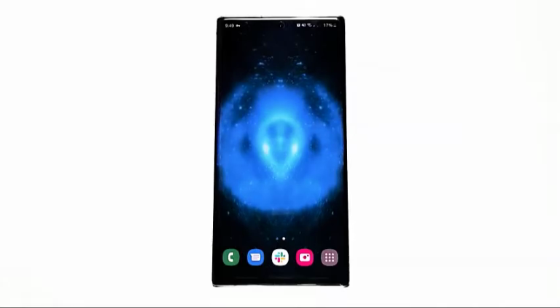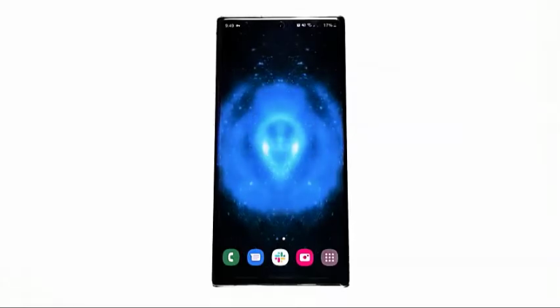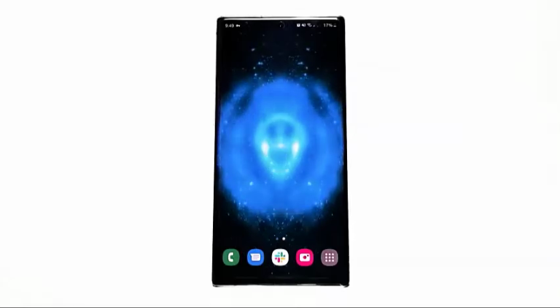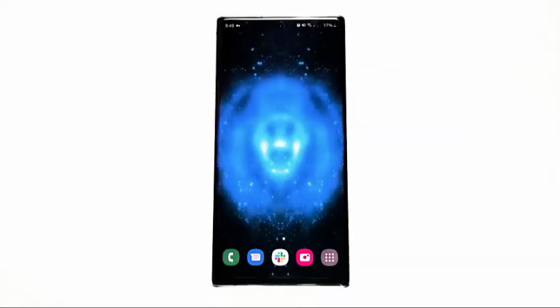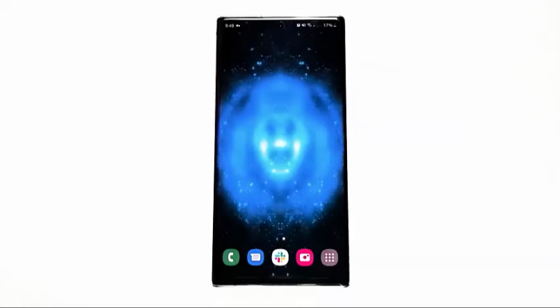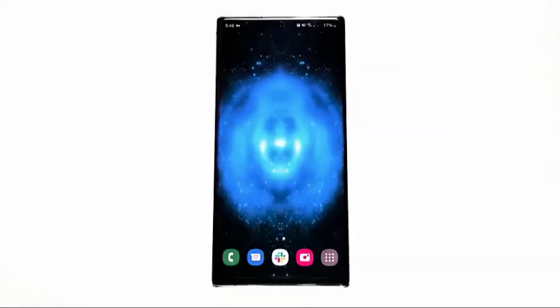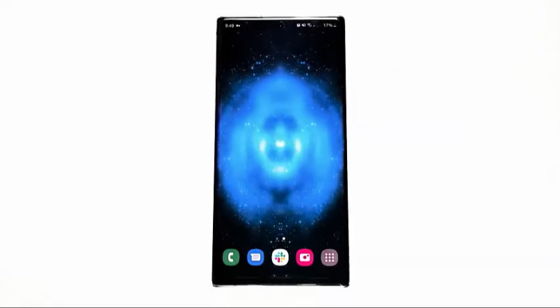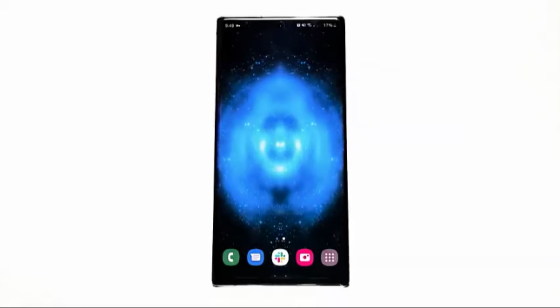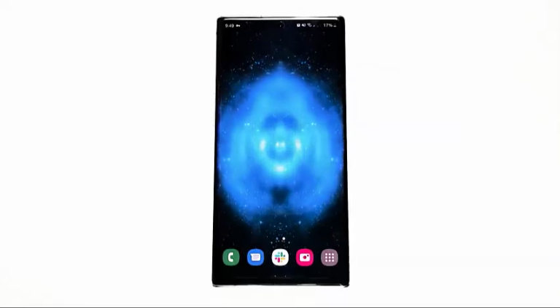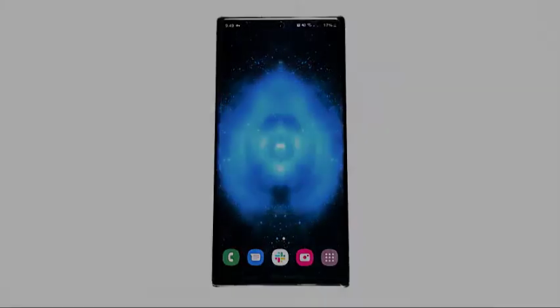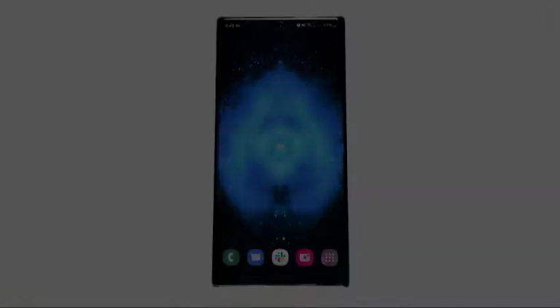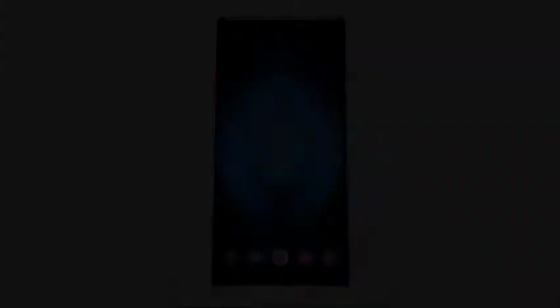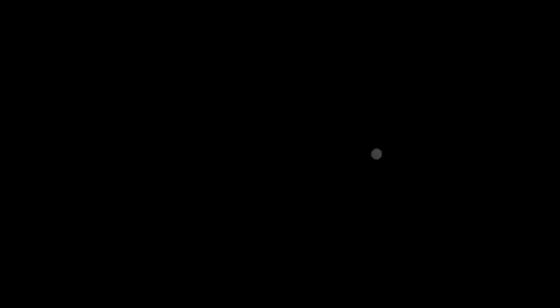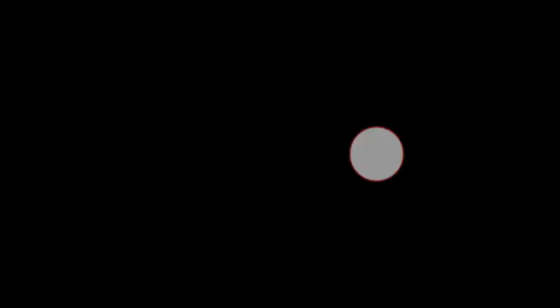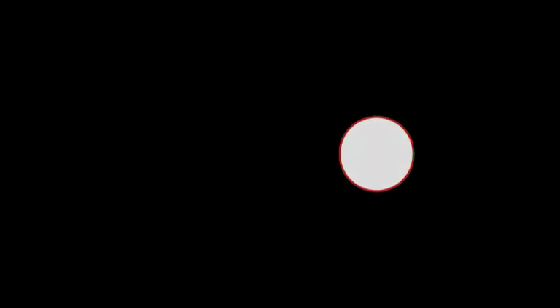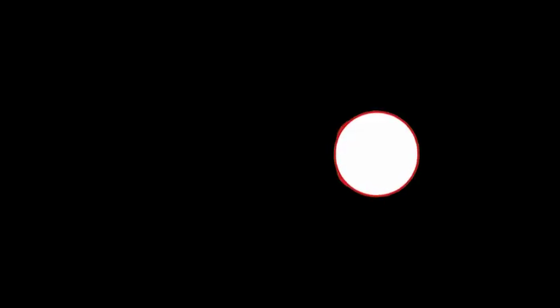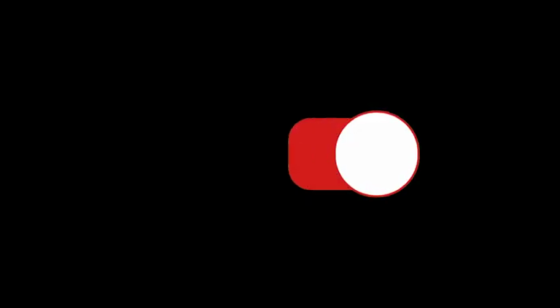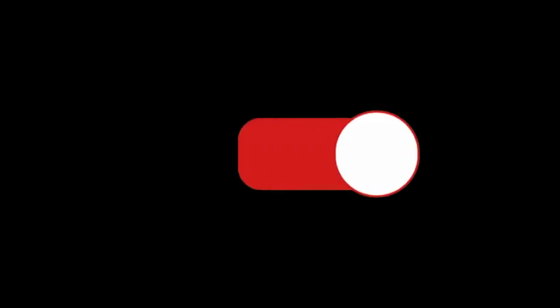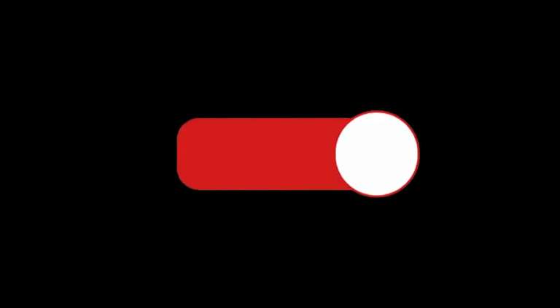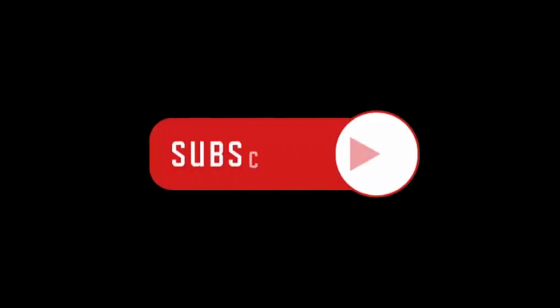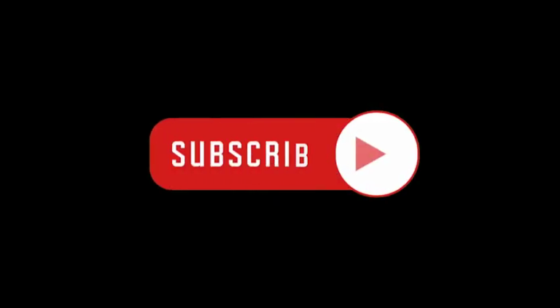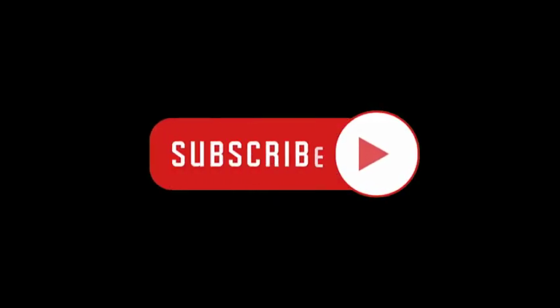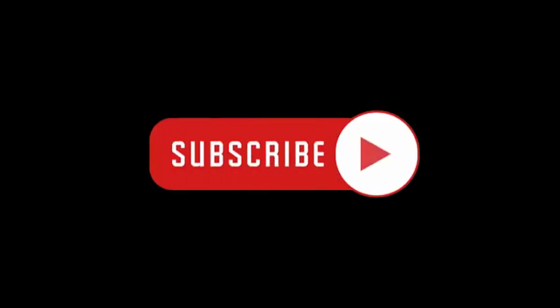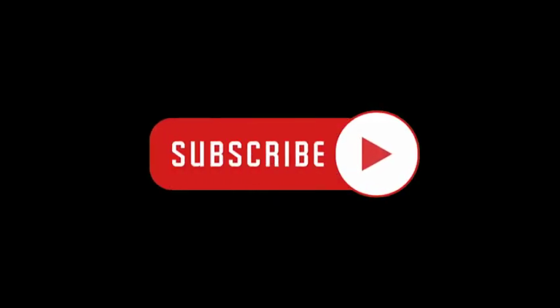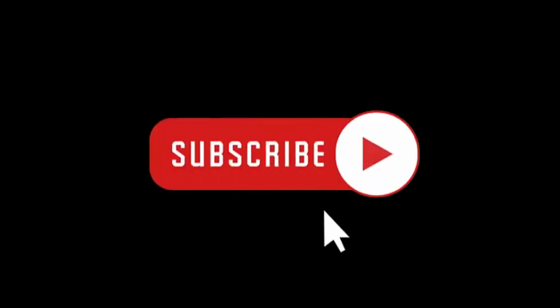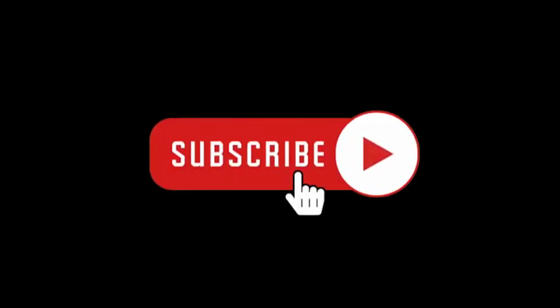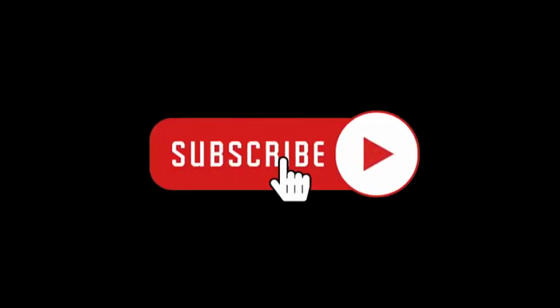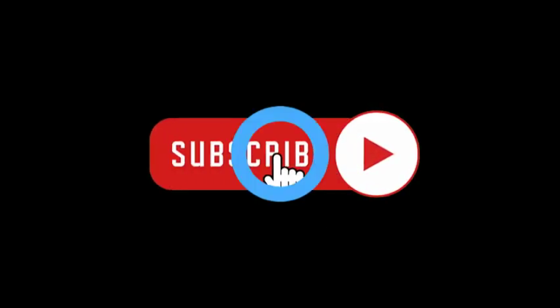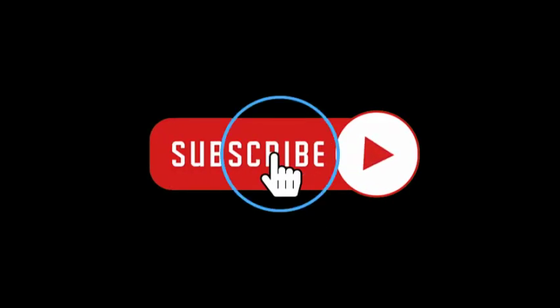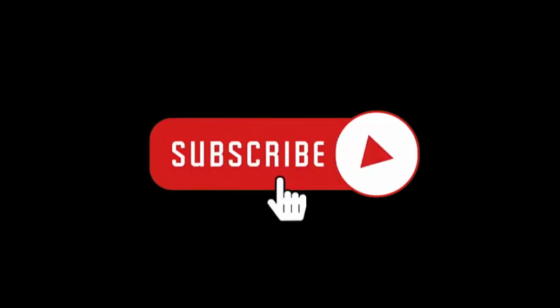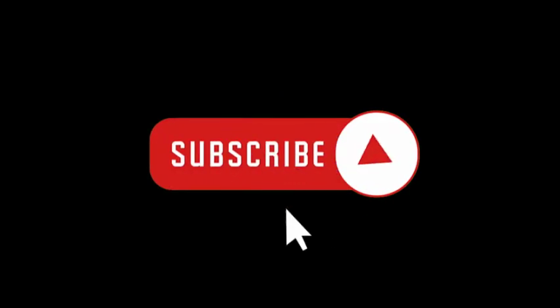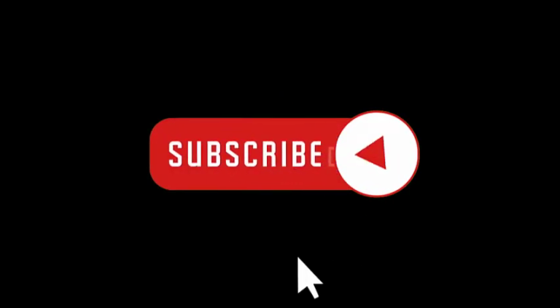That's it. We hope this video is helpful to you. Please subscribe to know about our latest videos in the future.